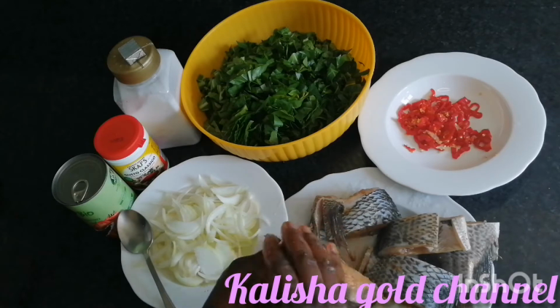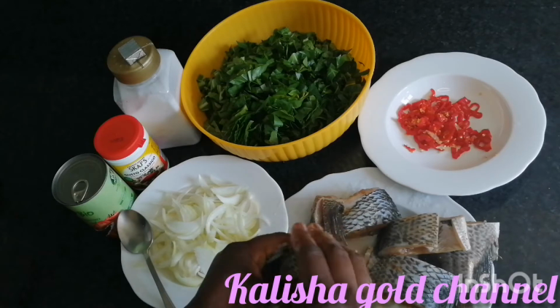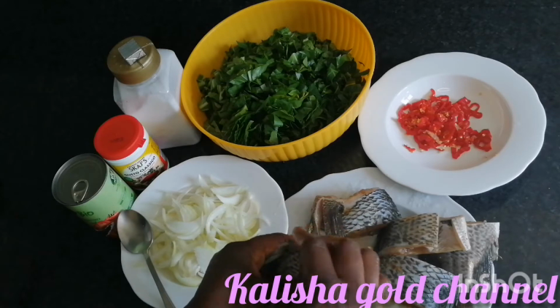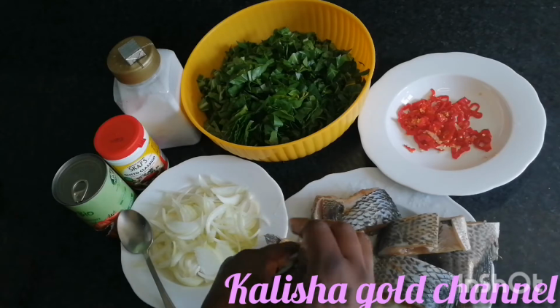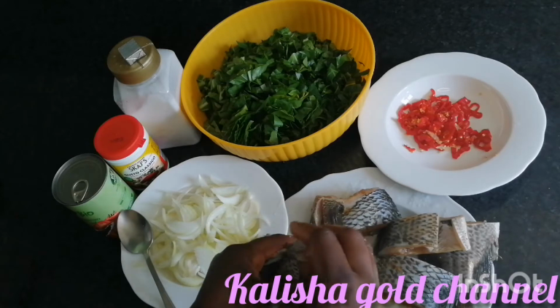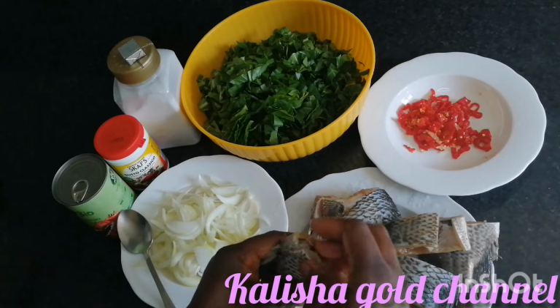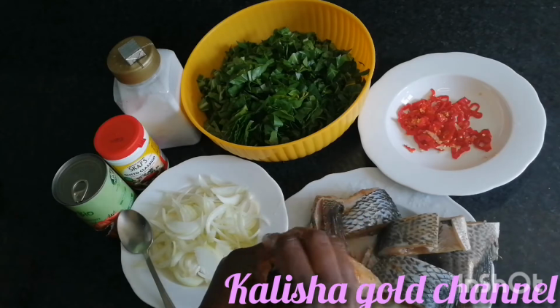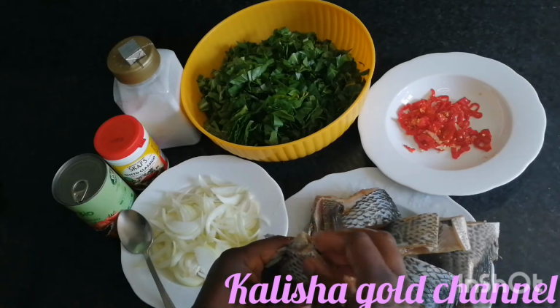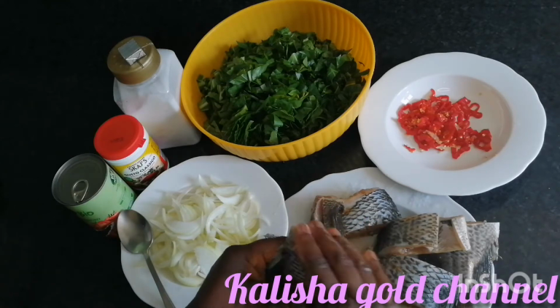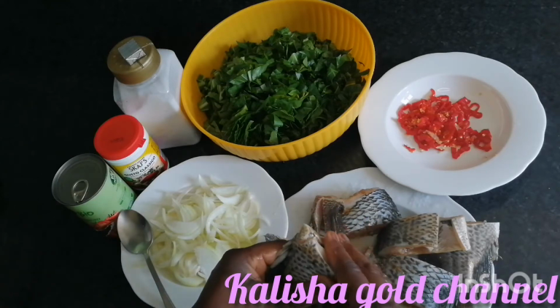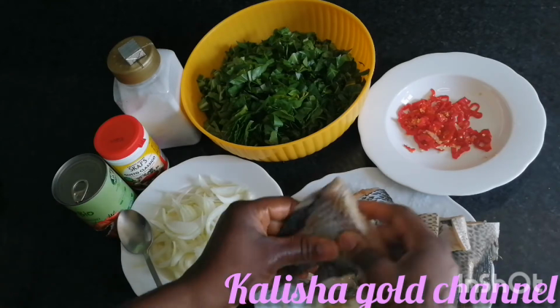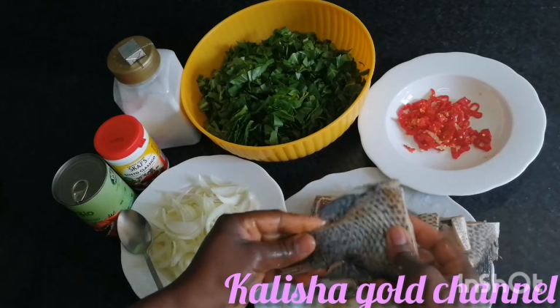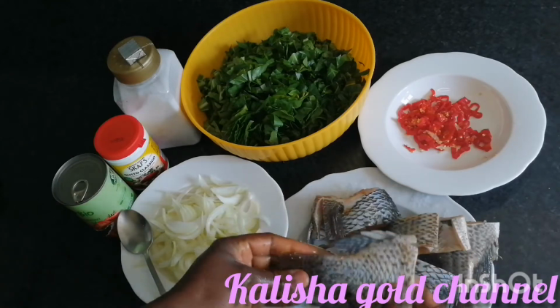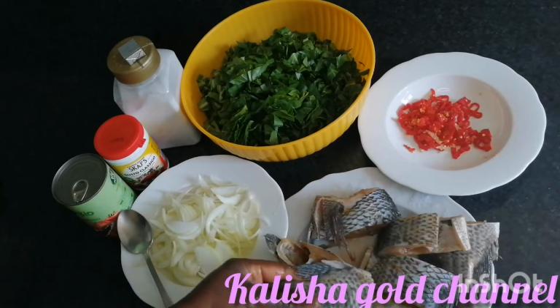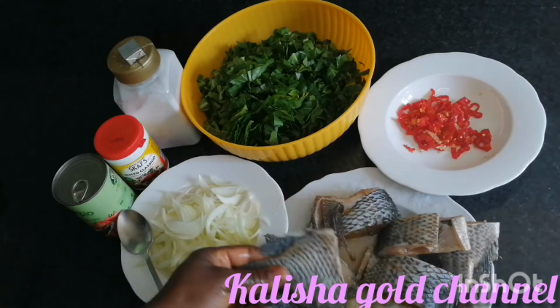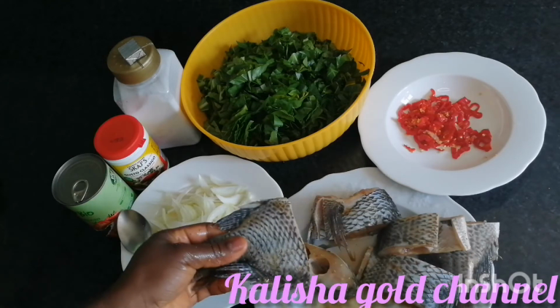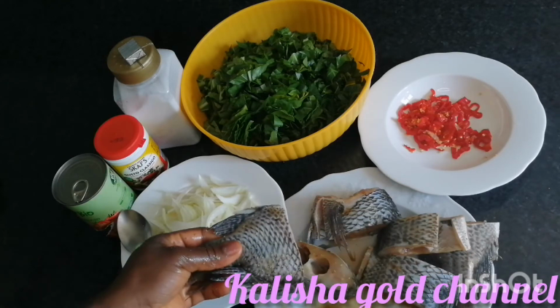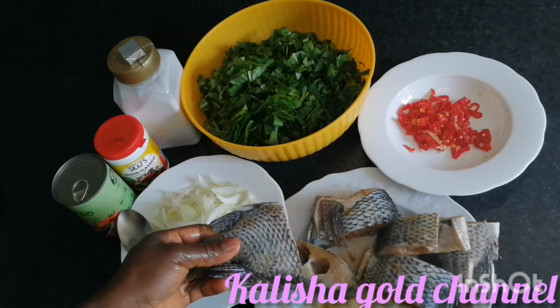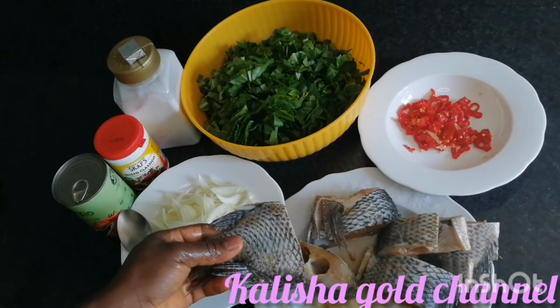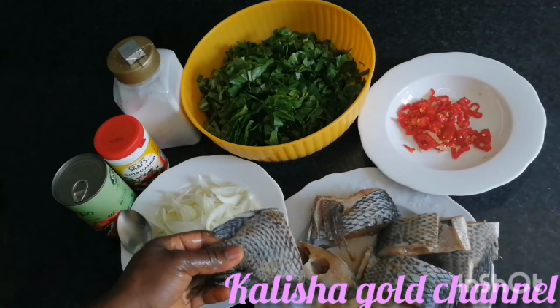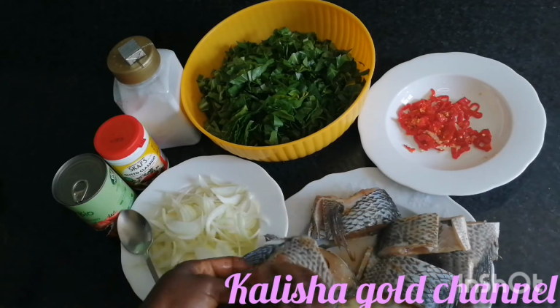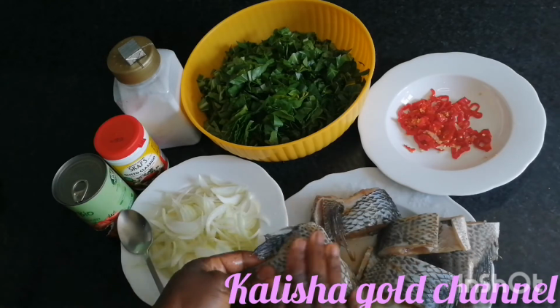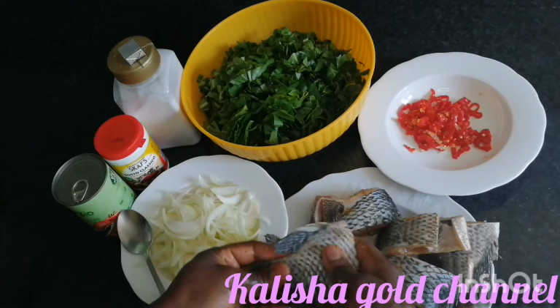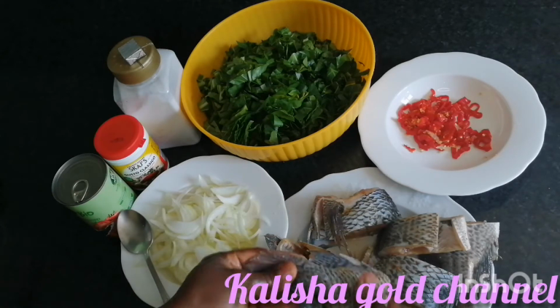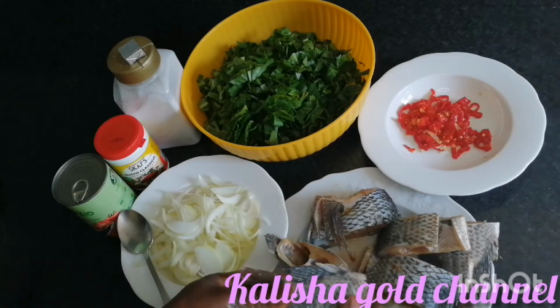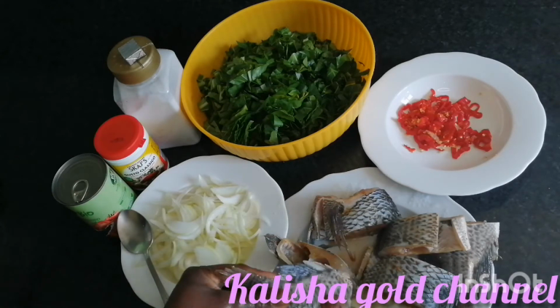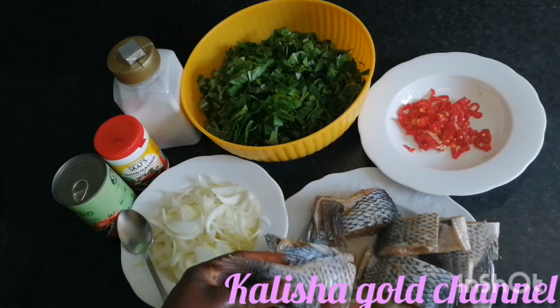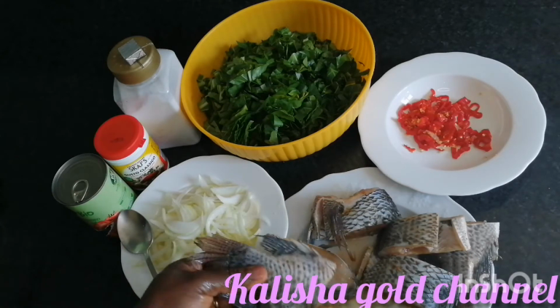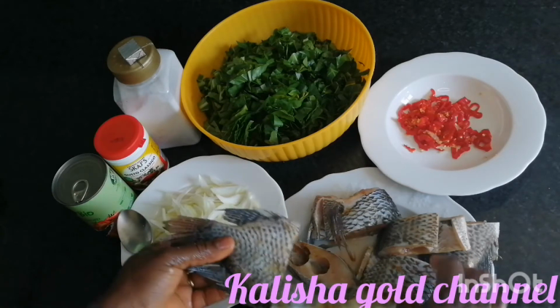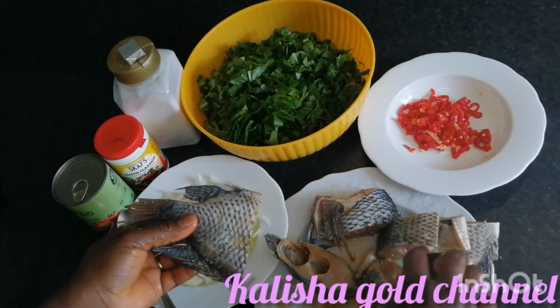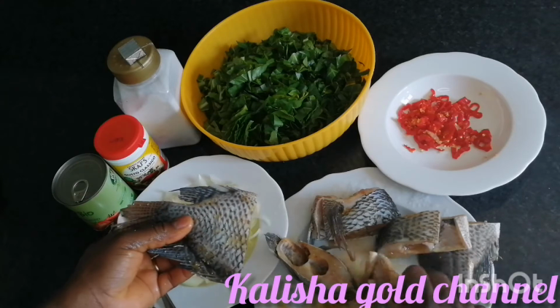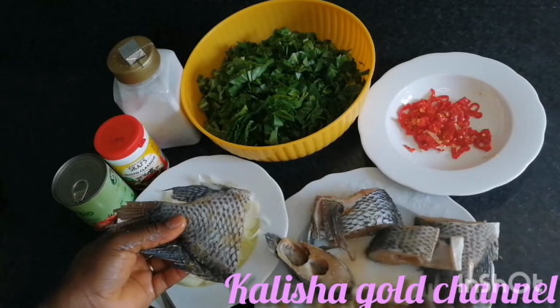Guys, you have to be very careful when you're doing this because of the excess bones in the fish.